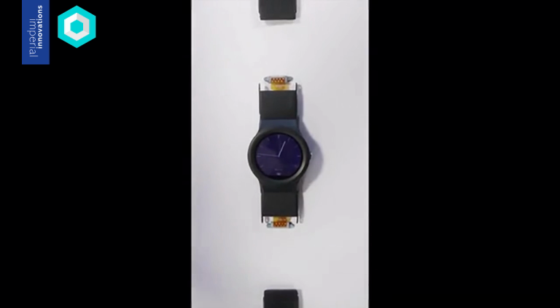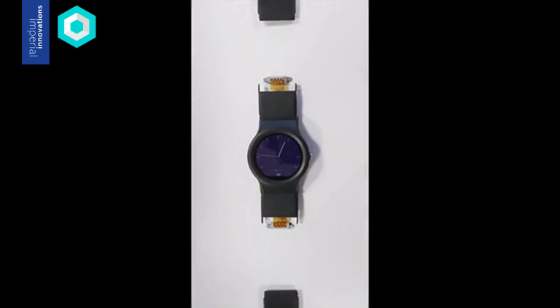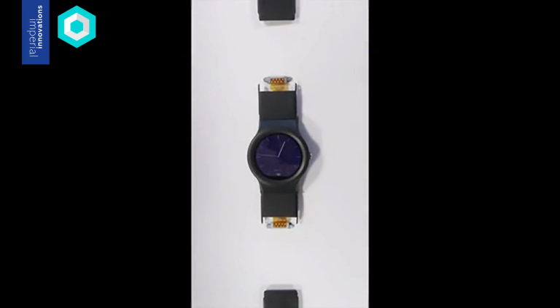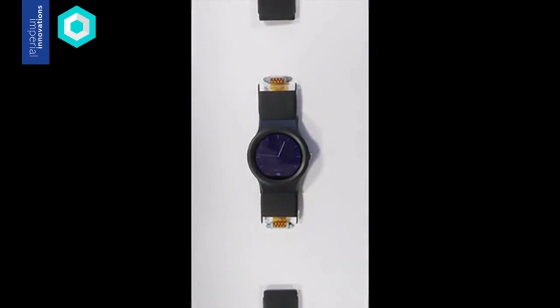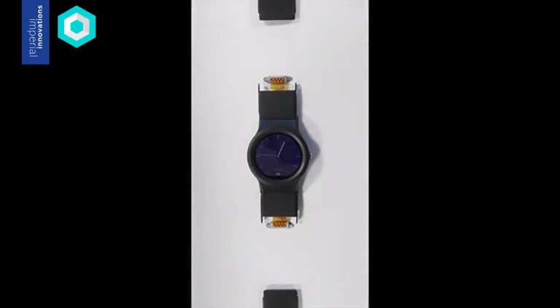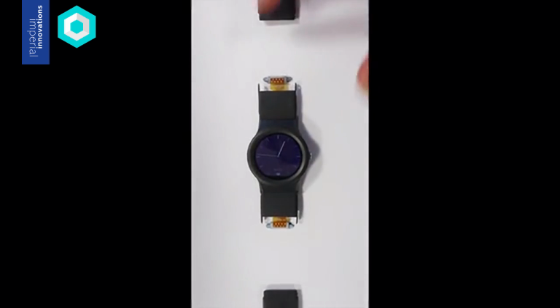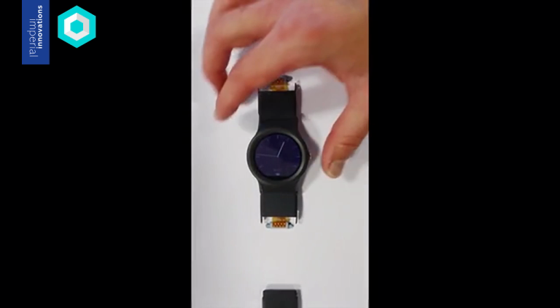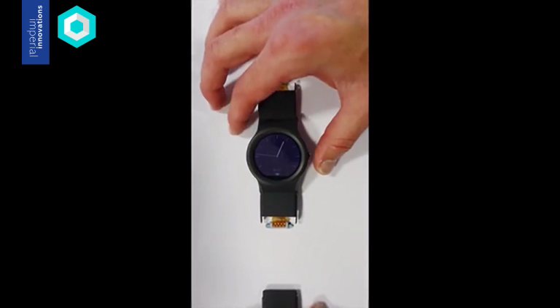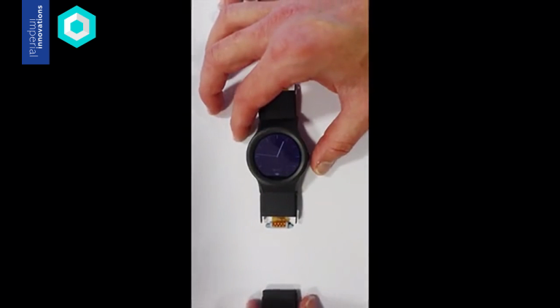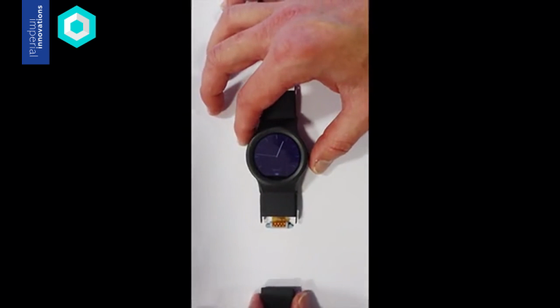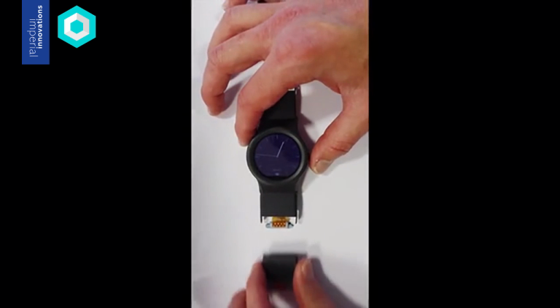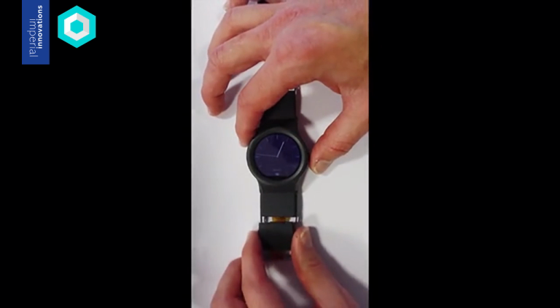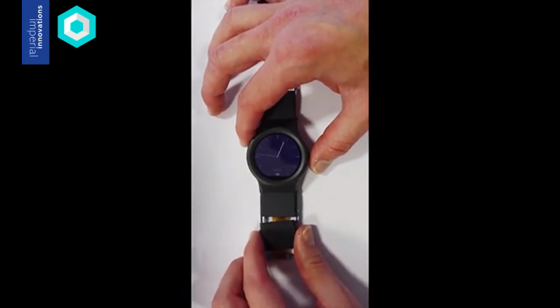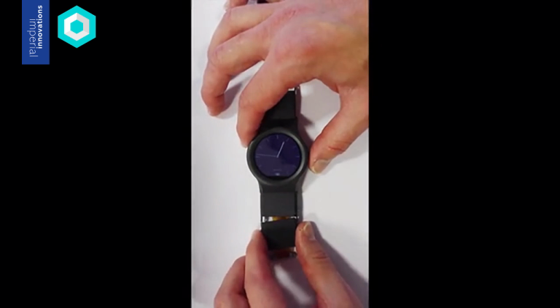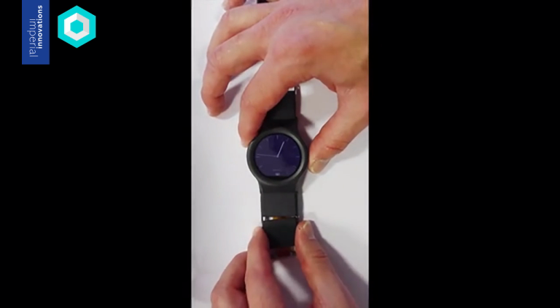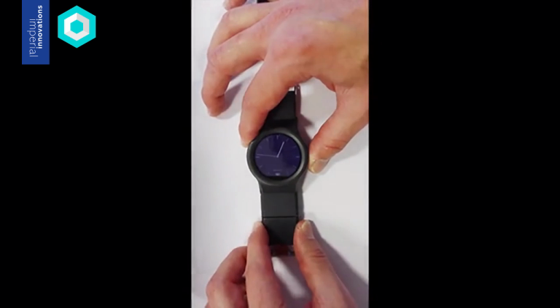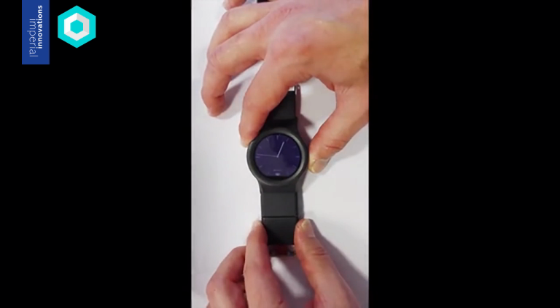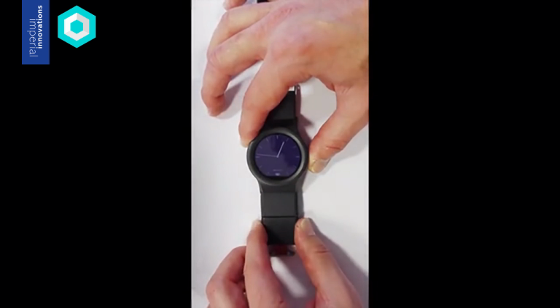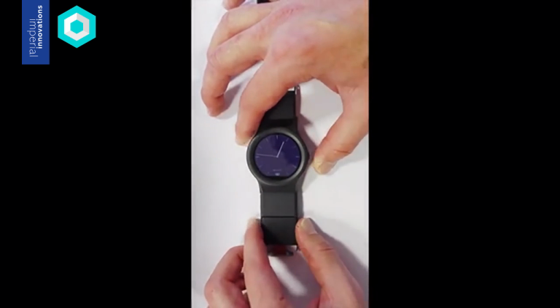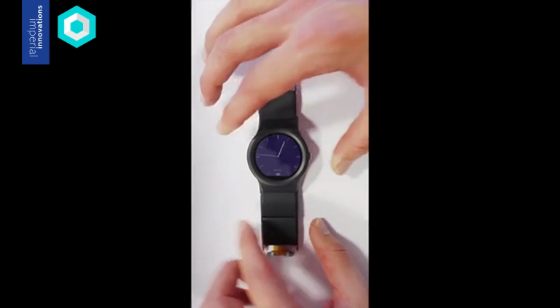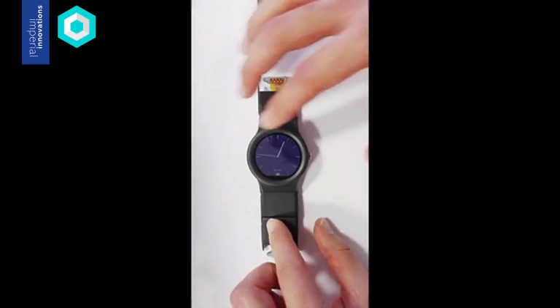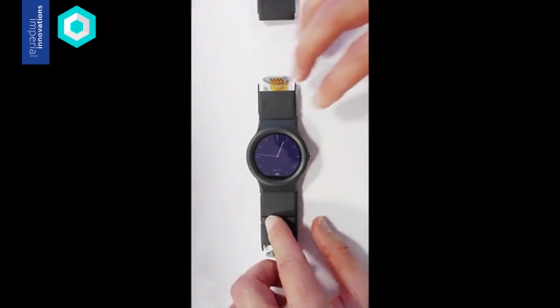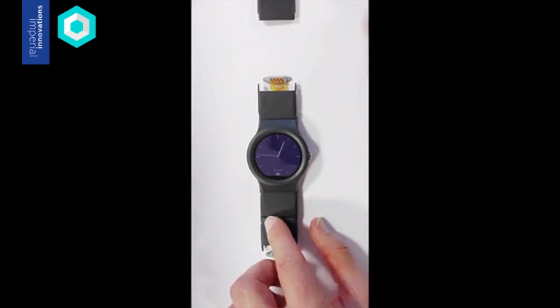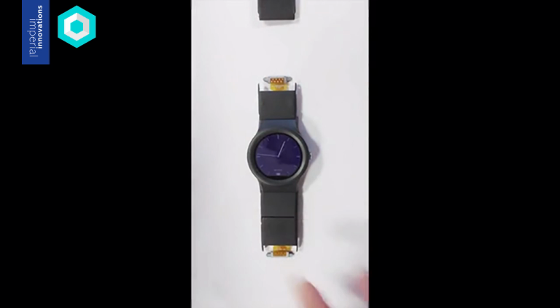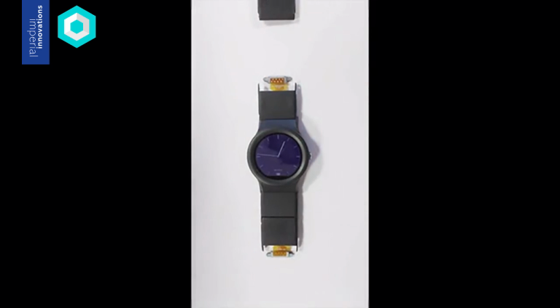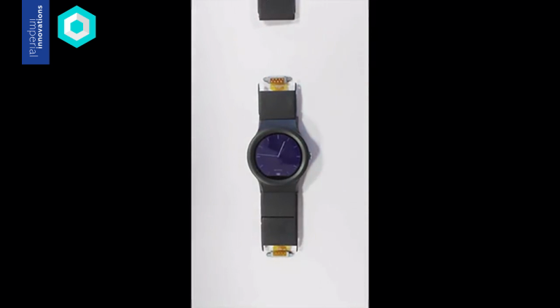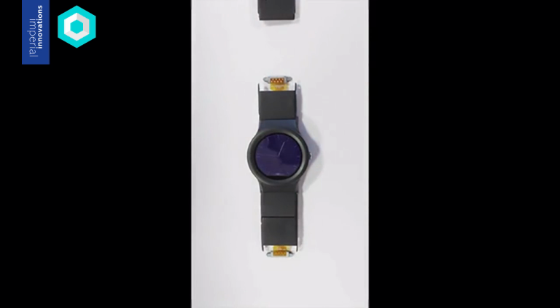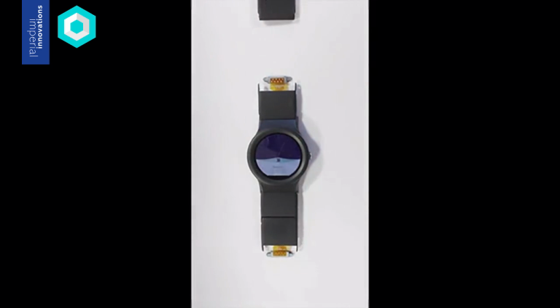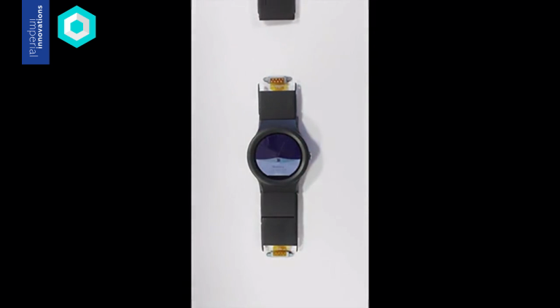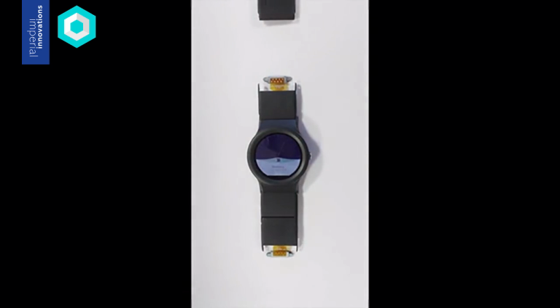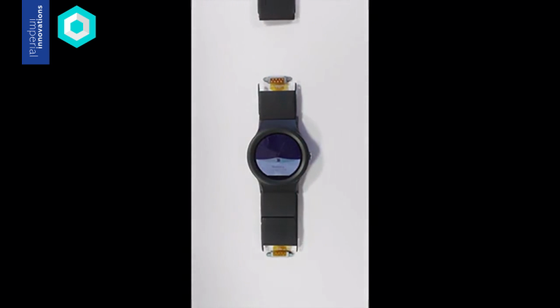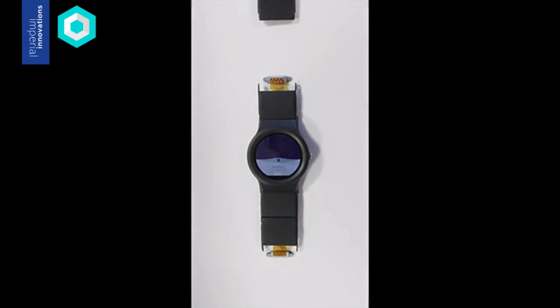Each of these modules have a separate function or sensor inside. You can pick the modules you want, connect them together, and make your smartwatch based on what you need.